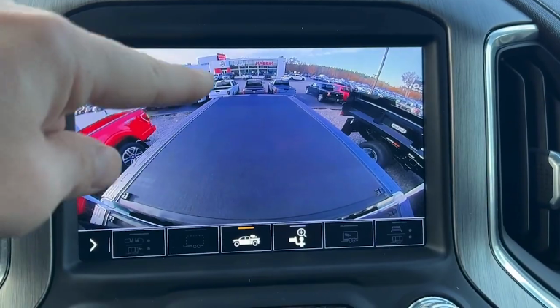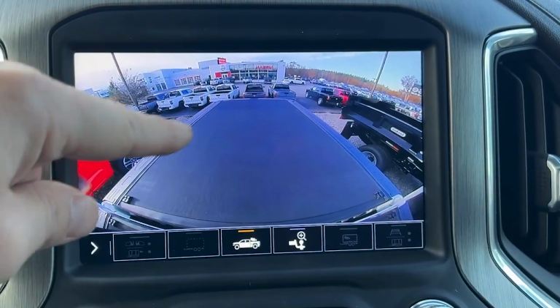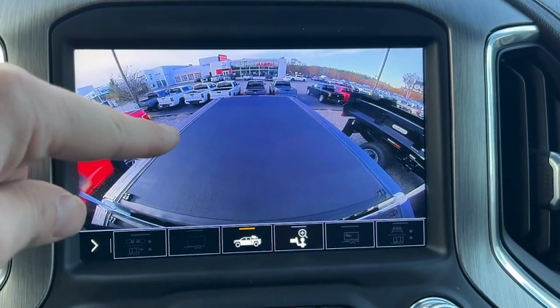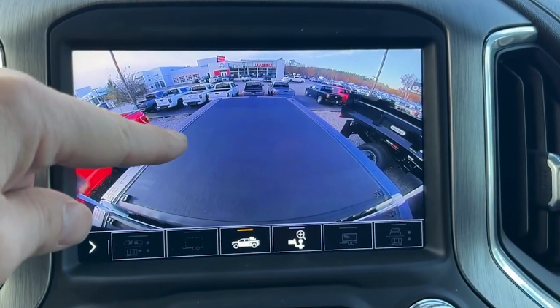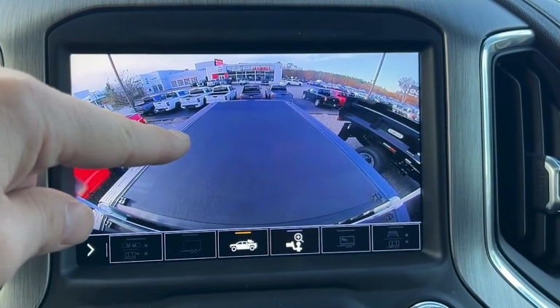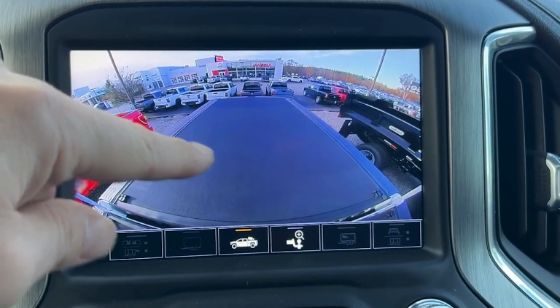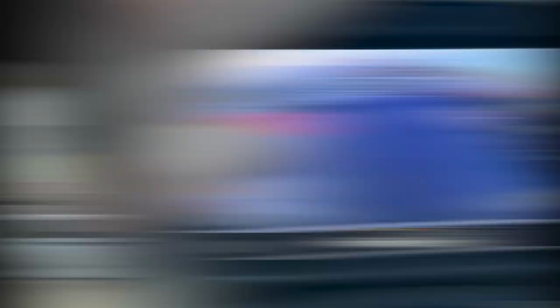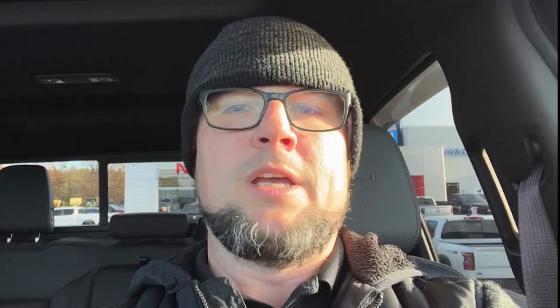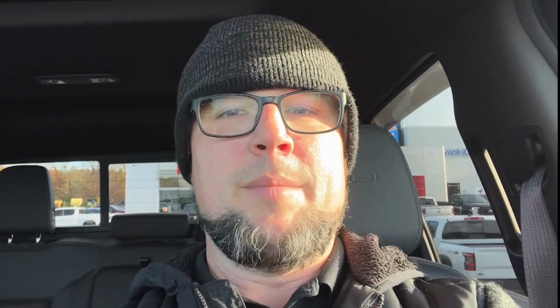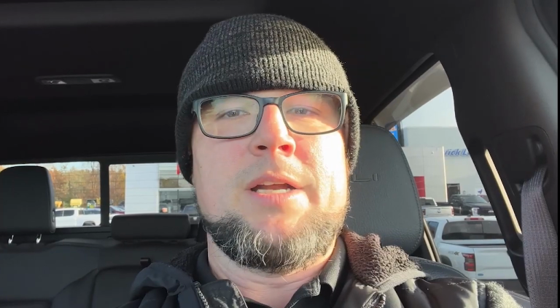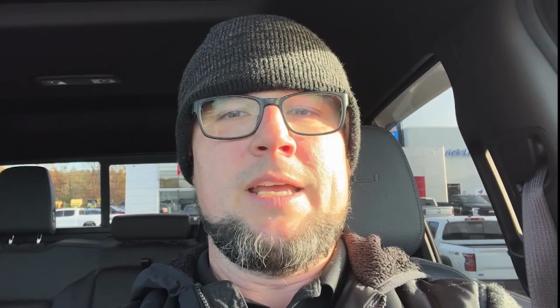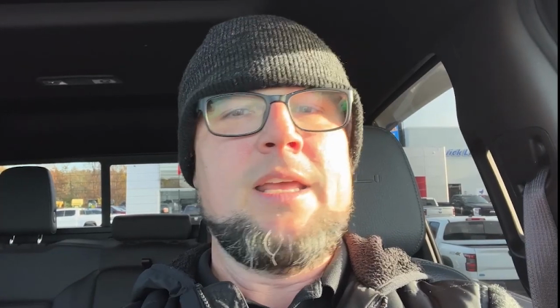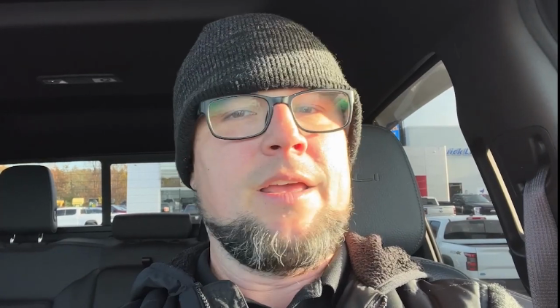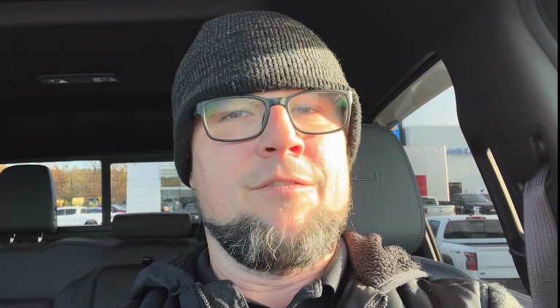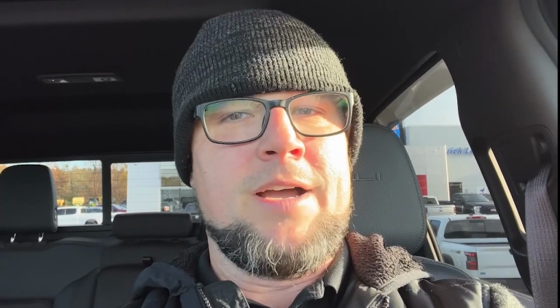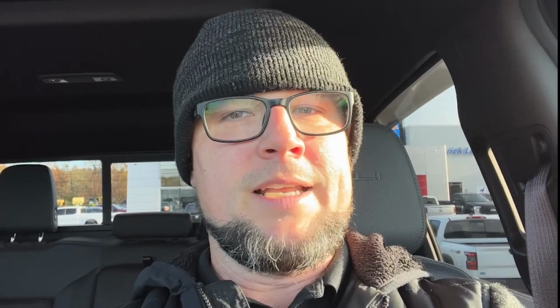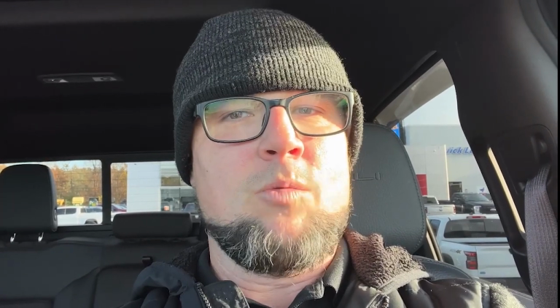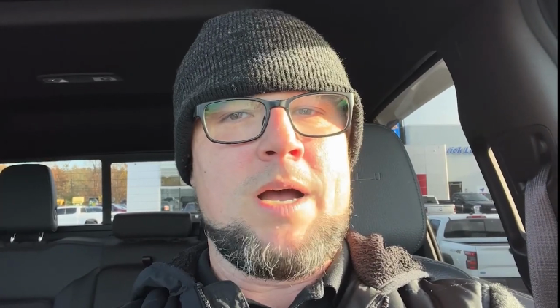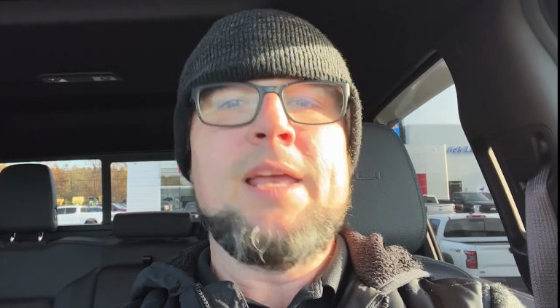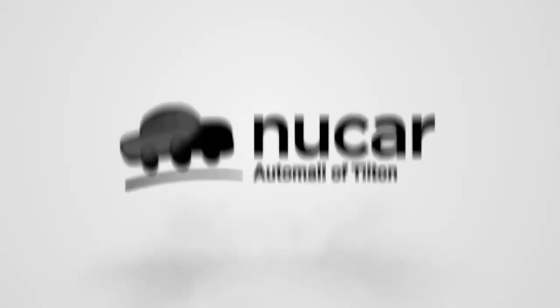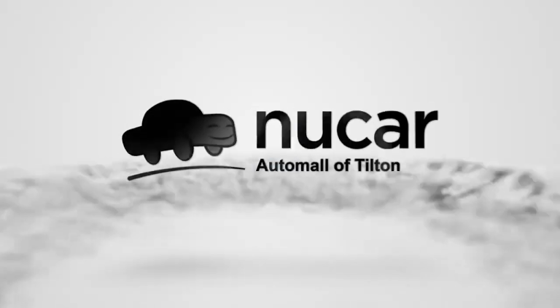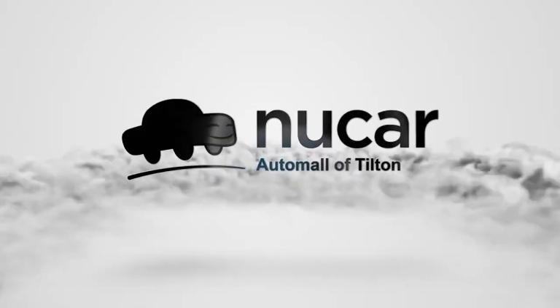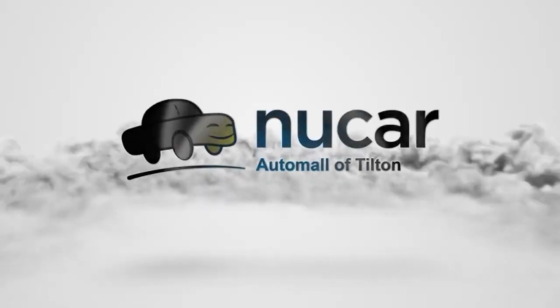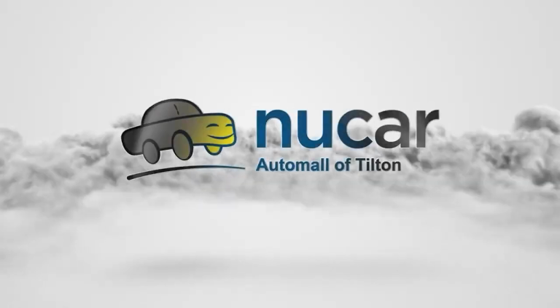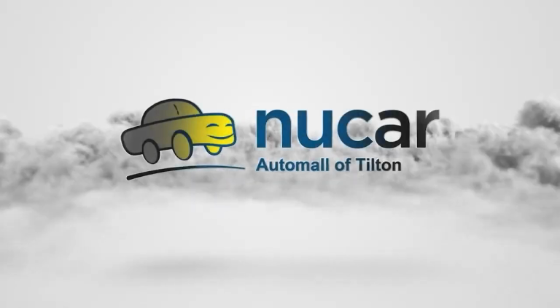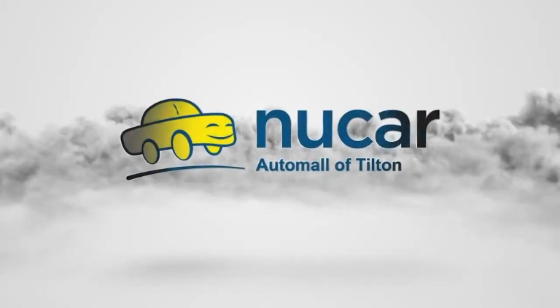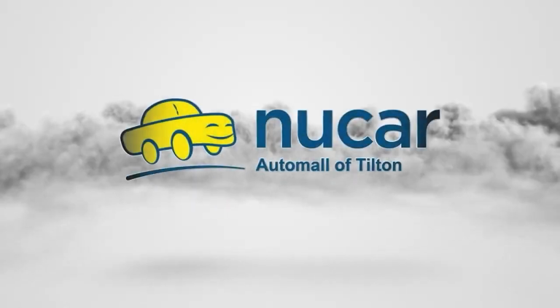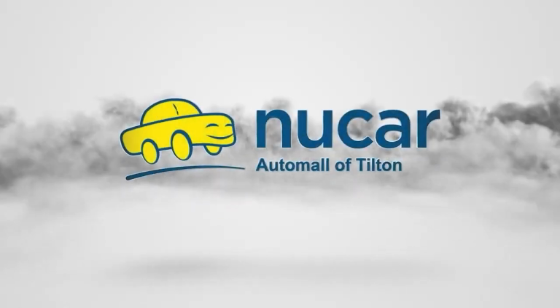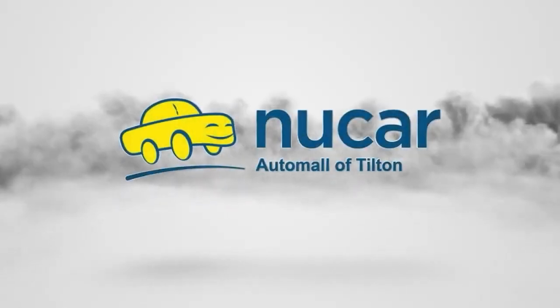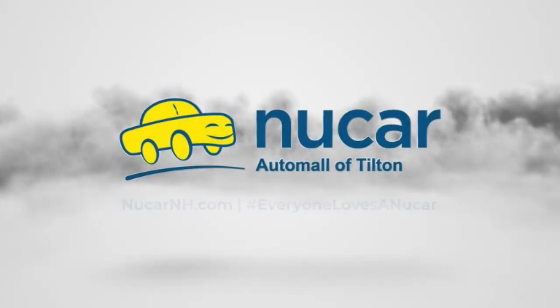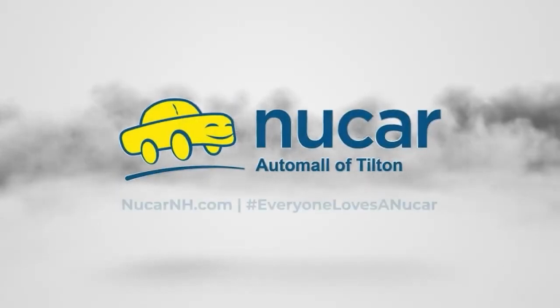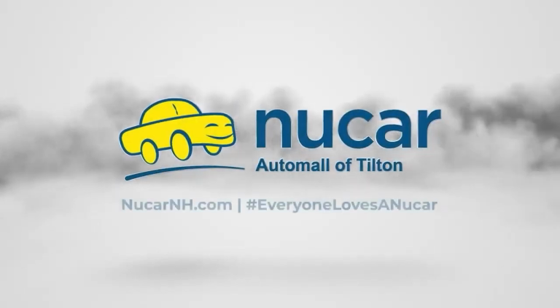Come on in and find out why everyone loves a new car.